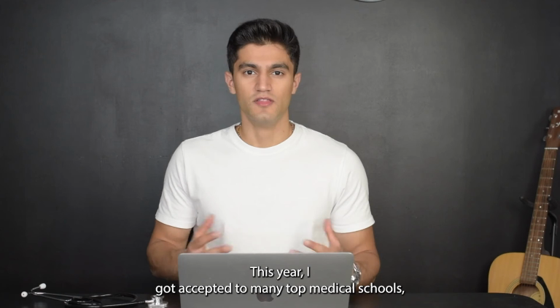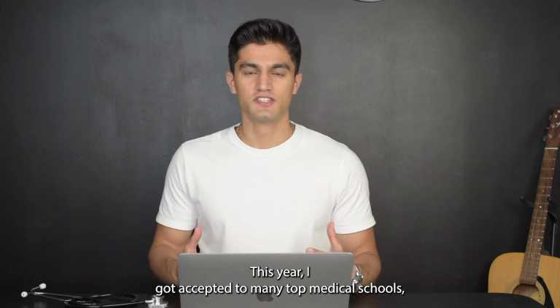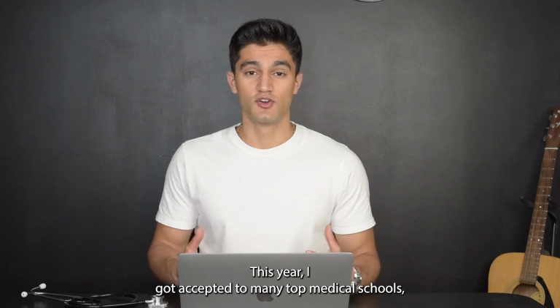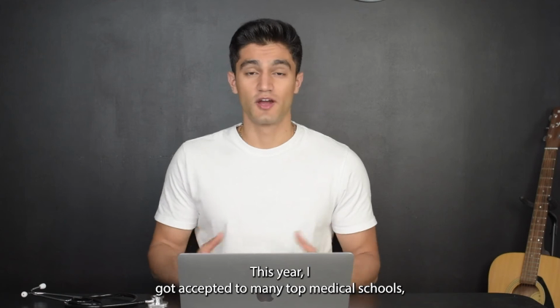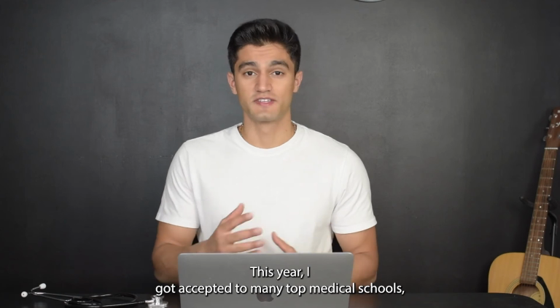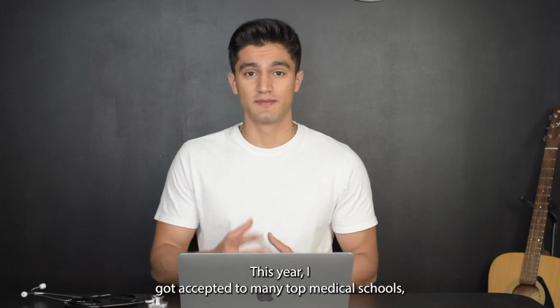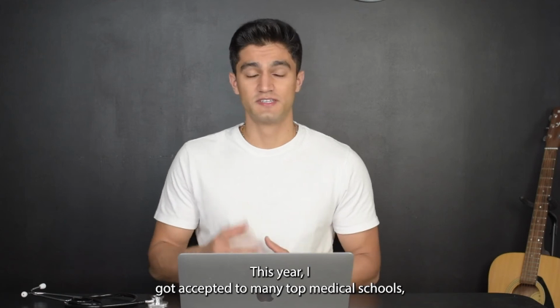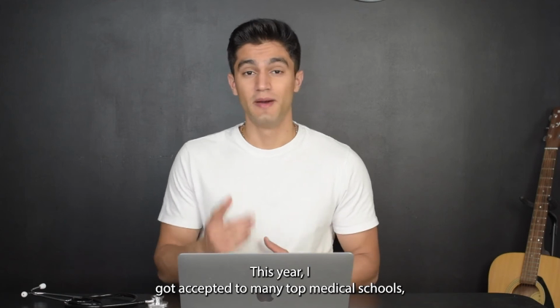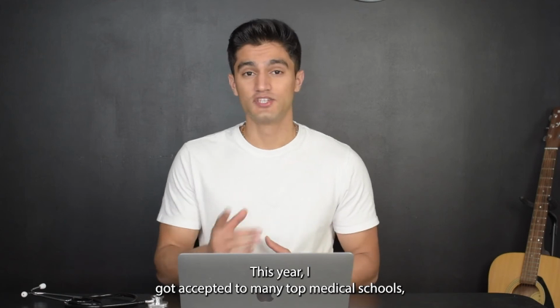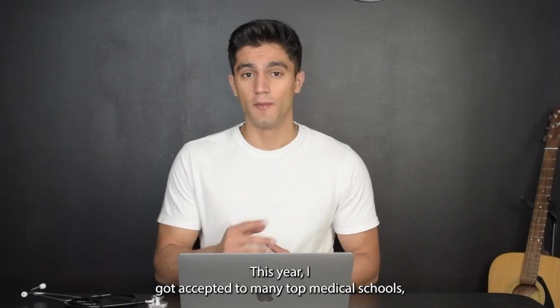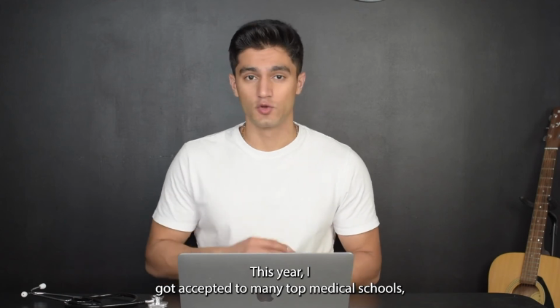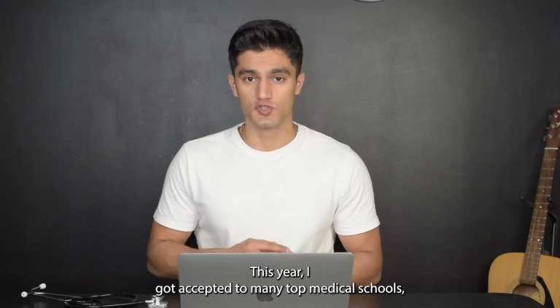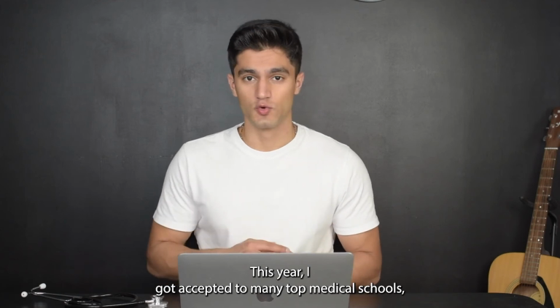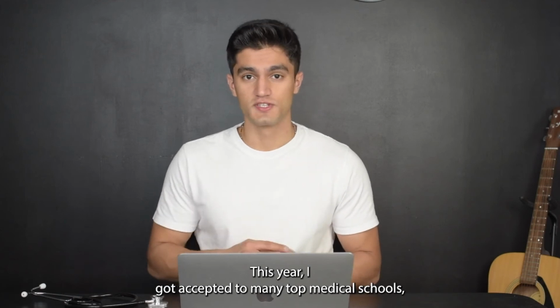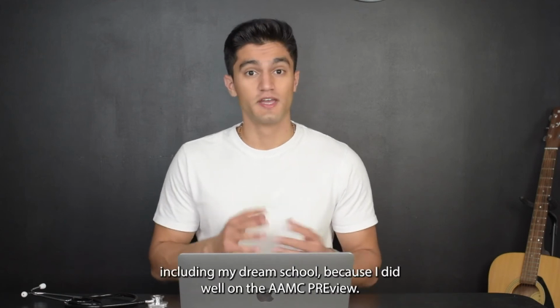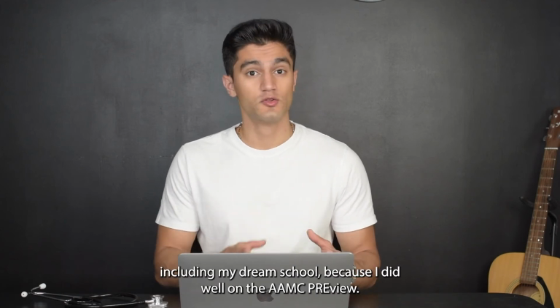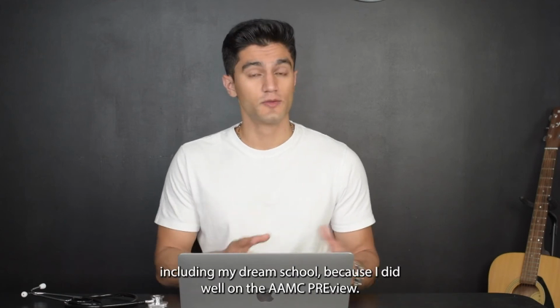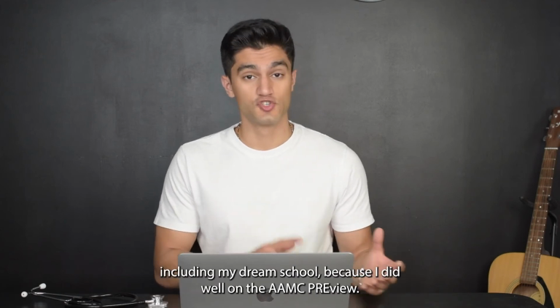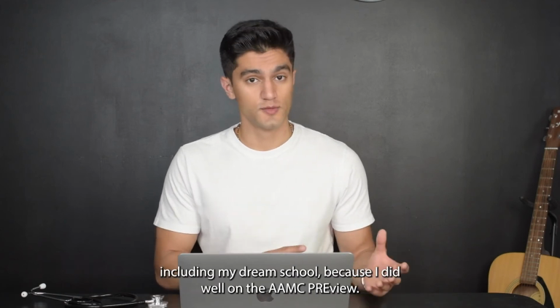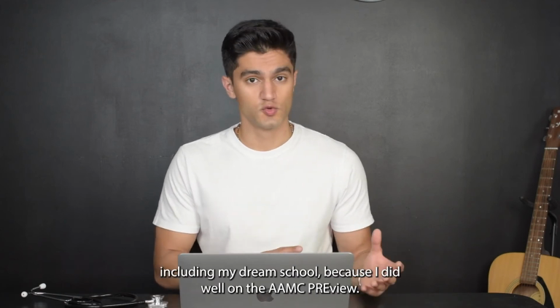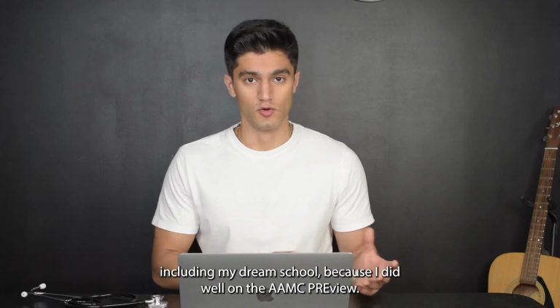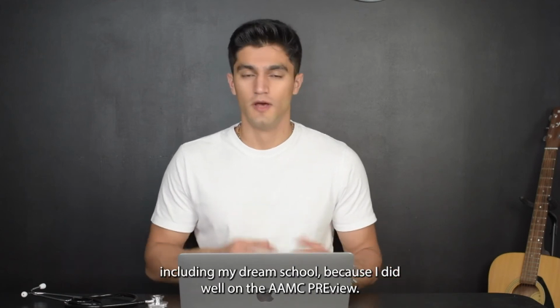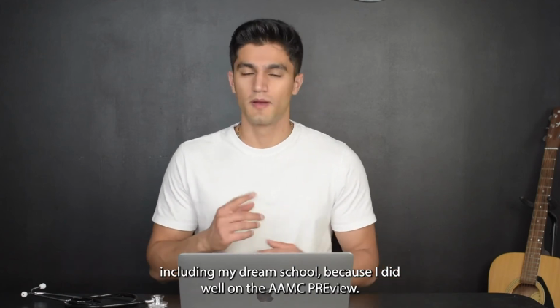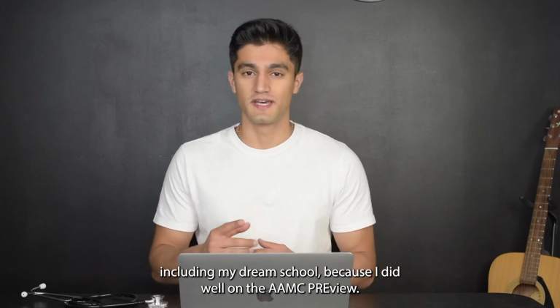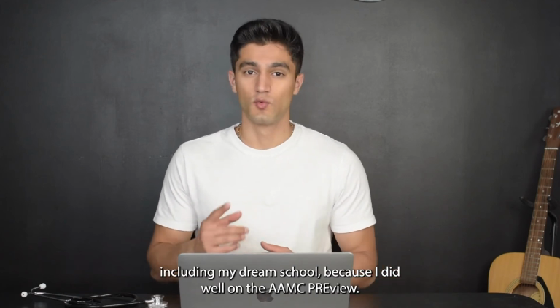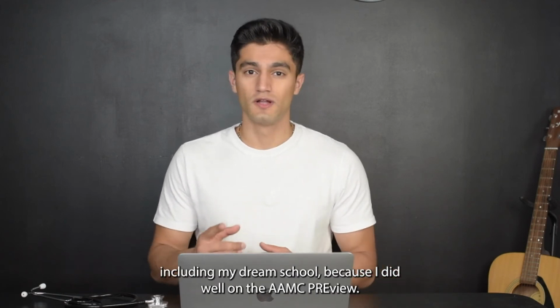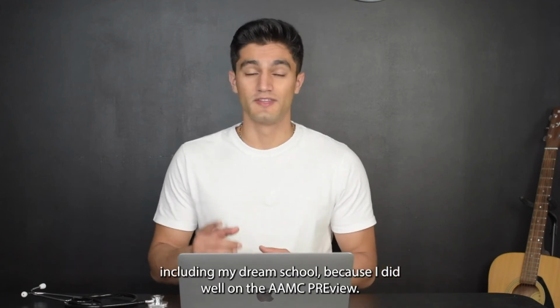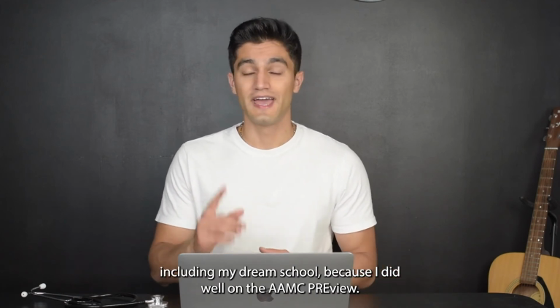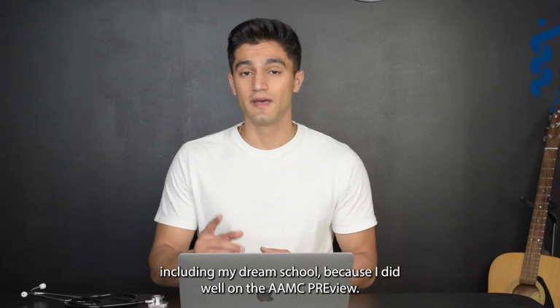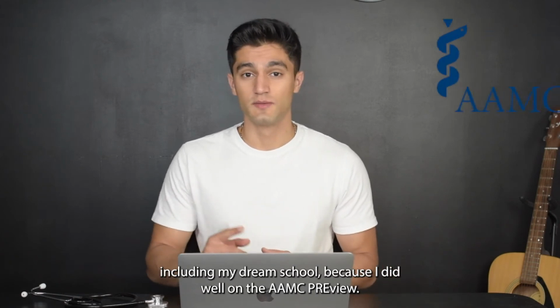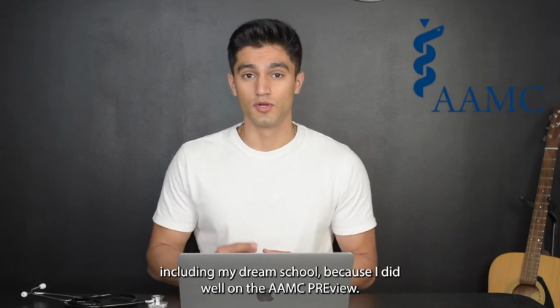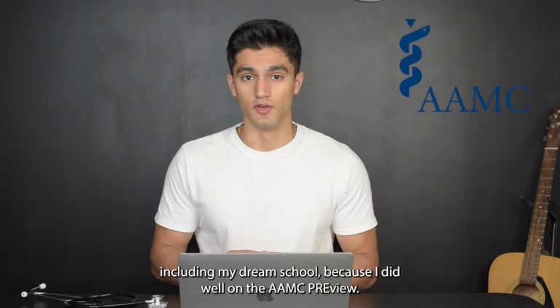This year, I got accepted to many top medical schools, including my dream school, because I did well on the AMC Preview.